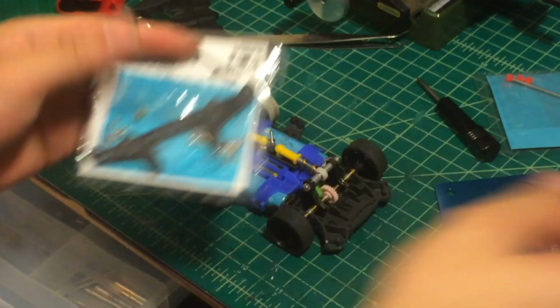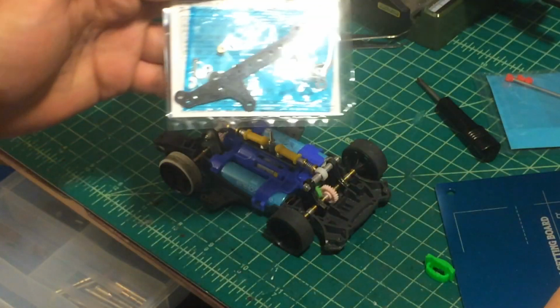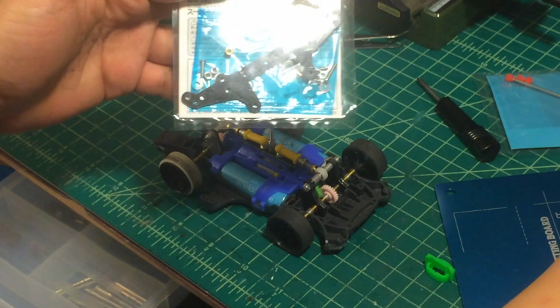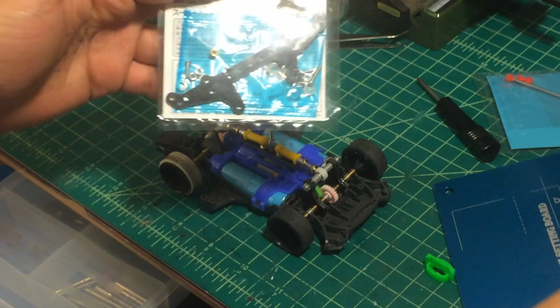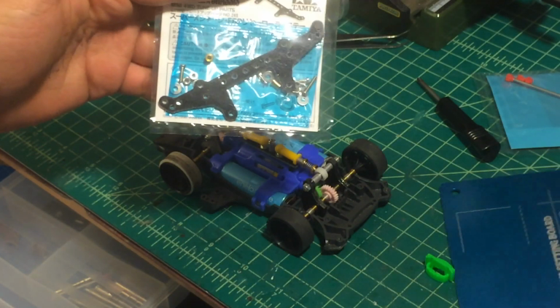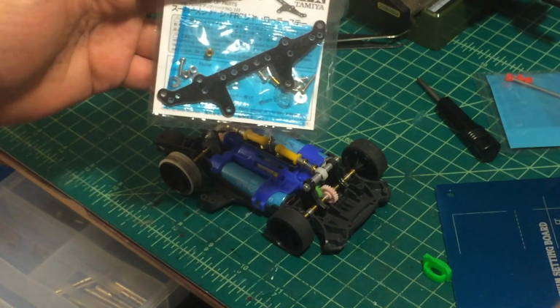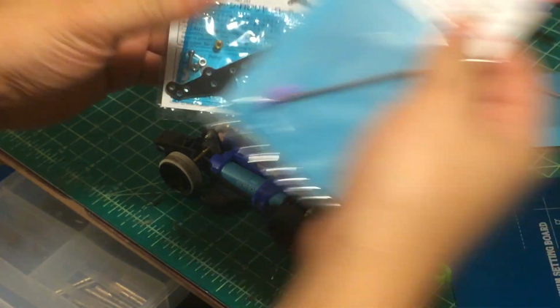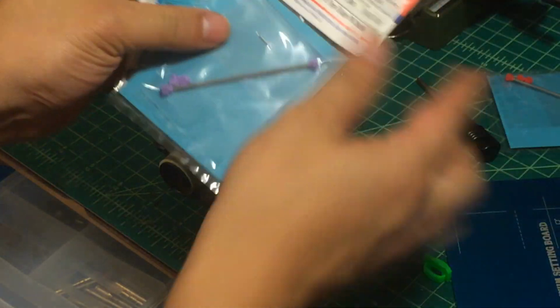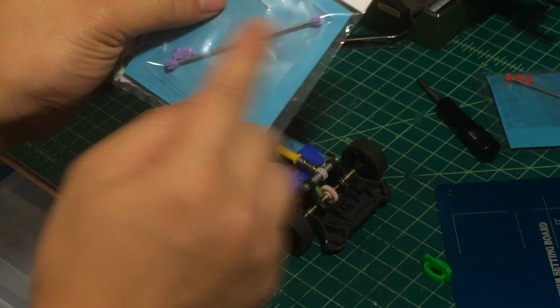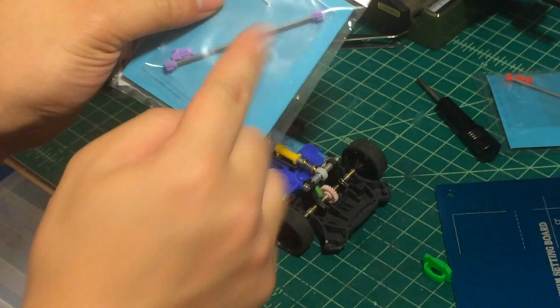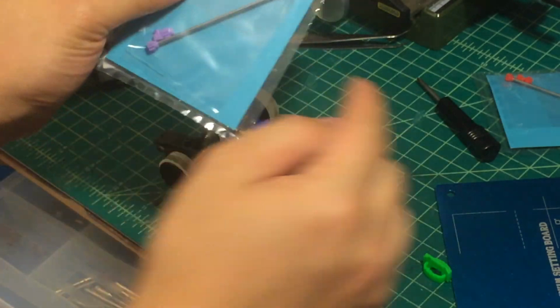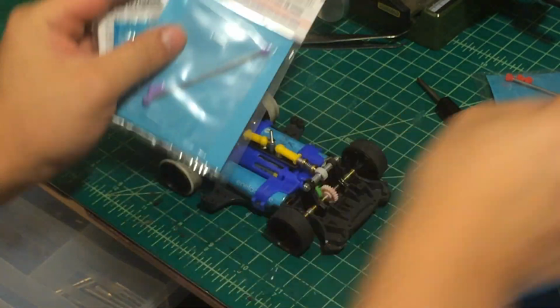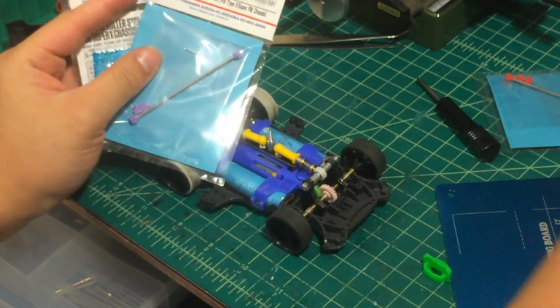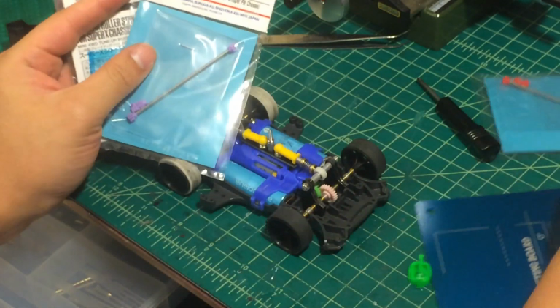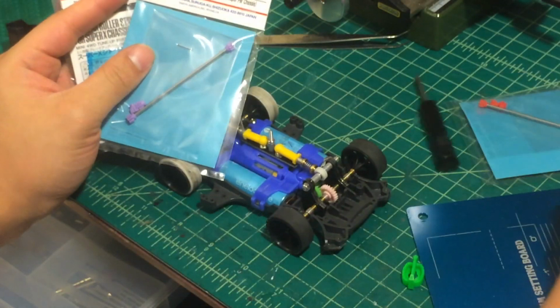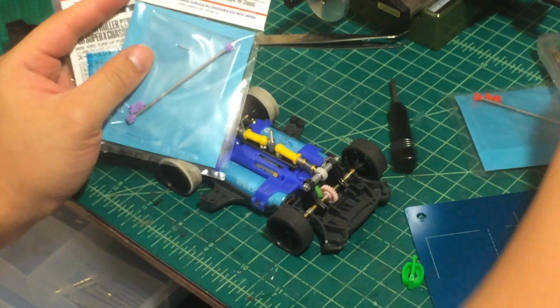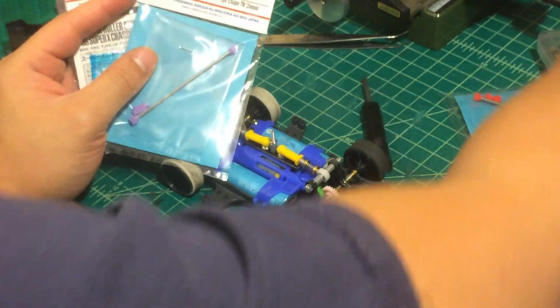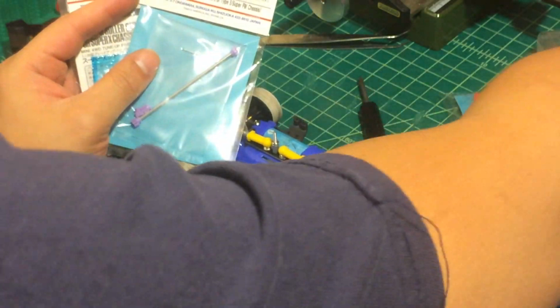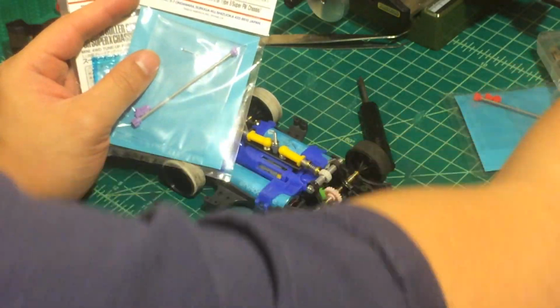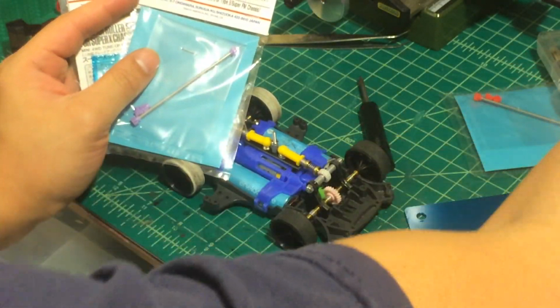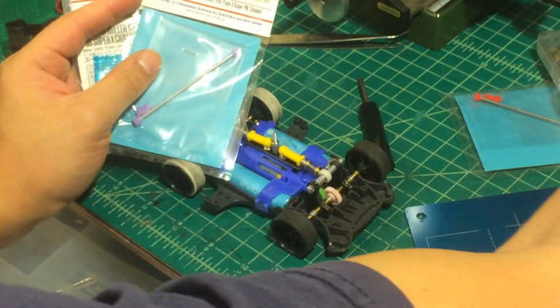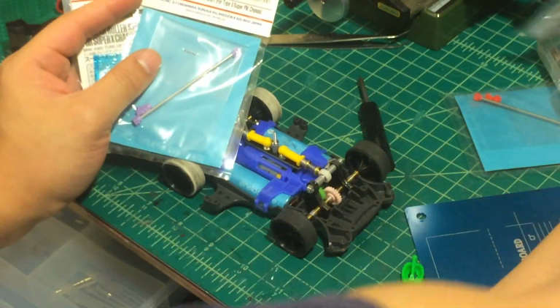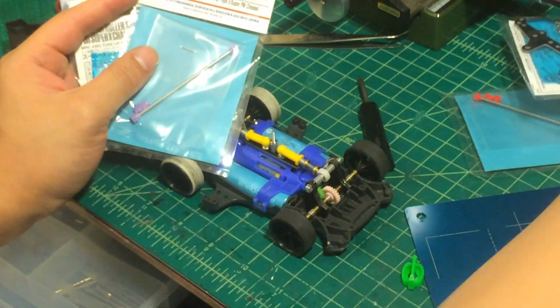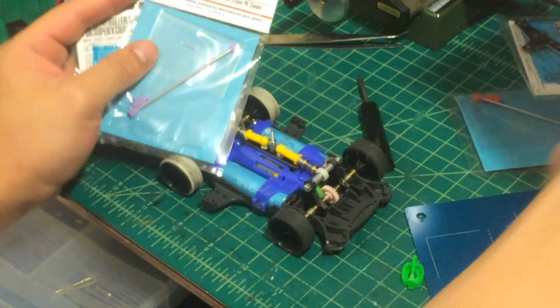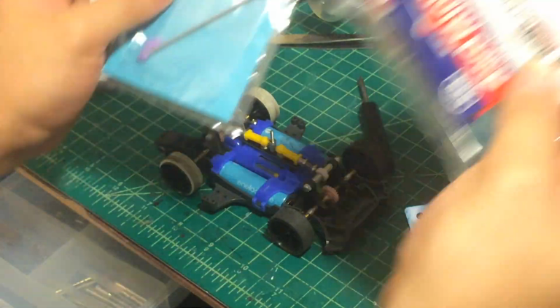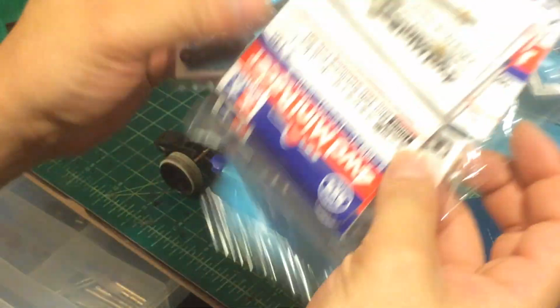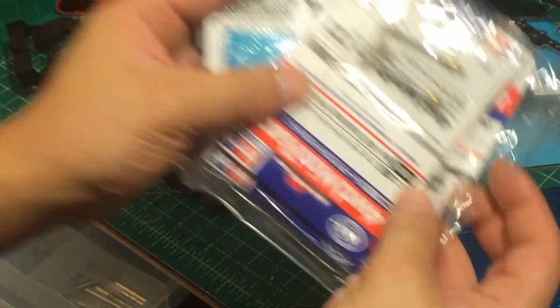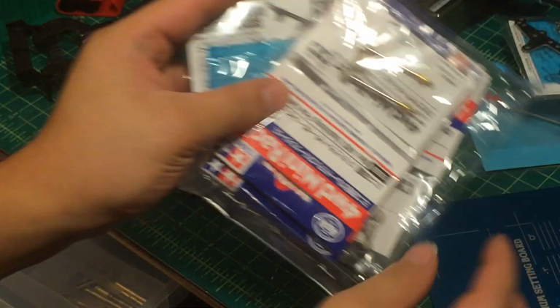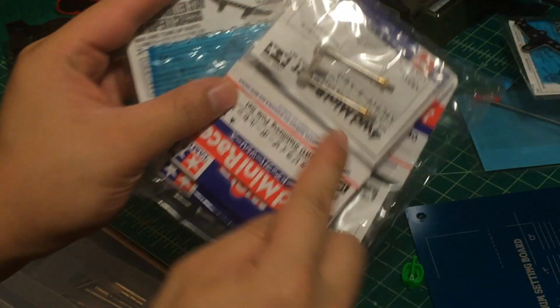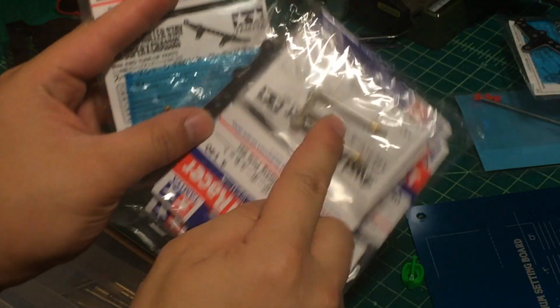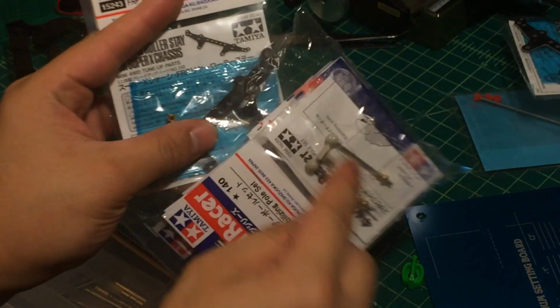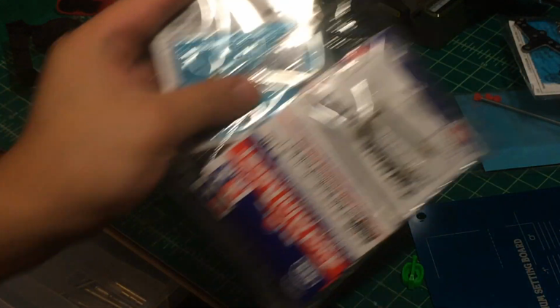The parts for the suspension system are this piece right here — I'm using this piece and also some of these right here.